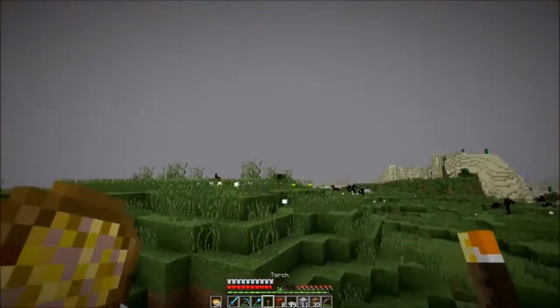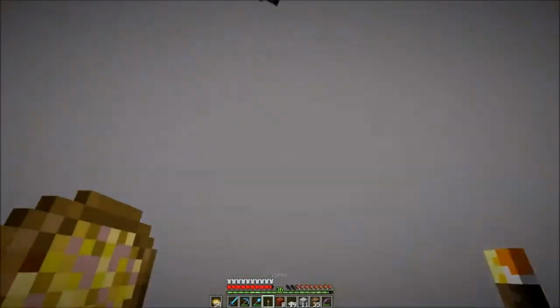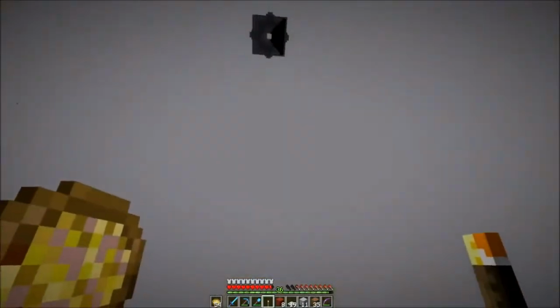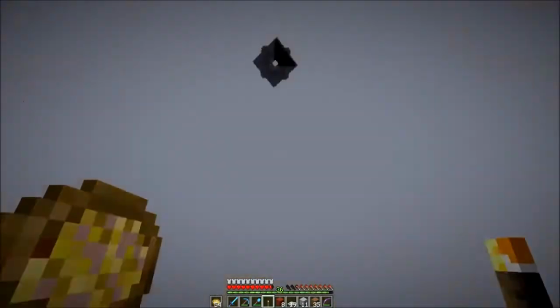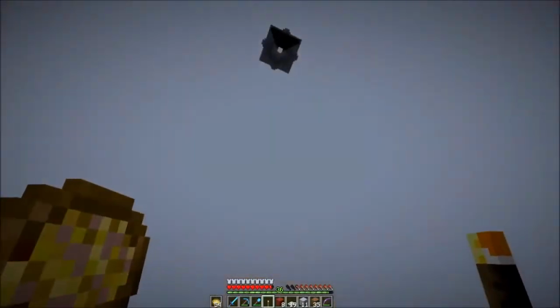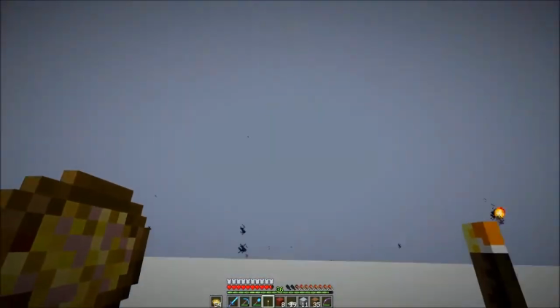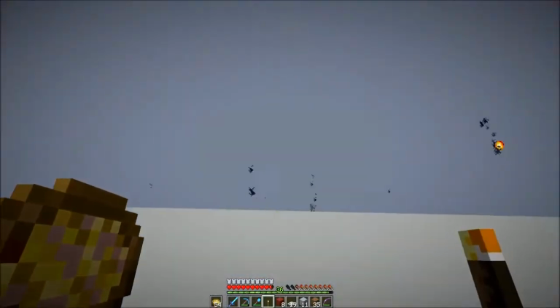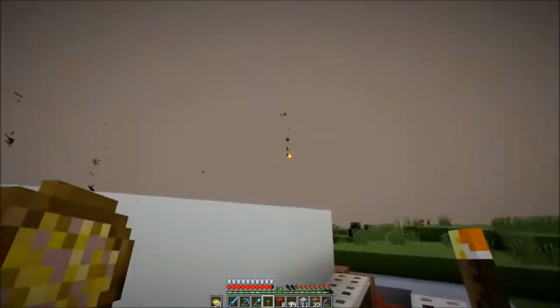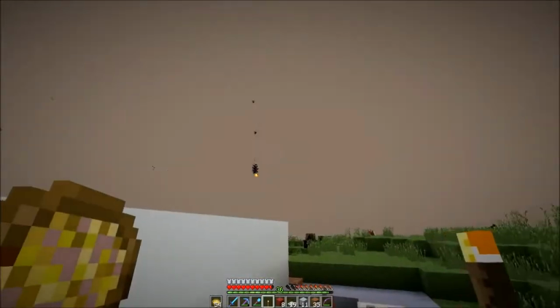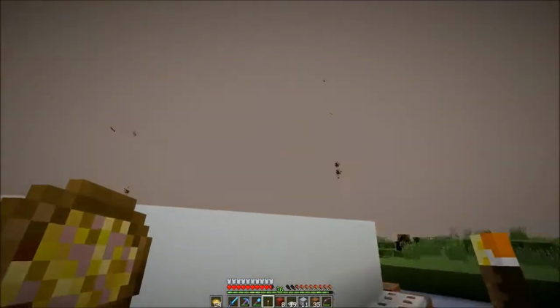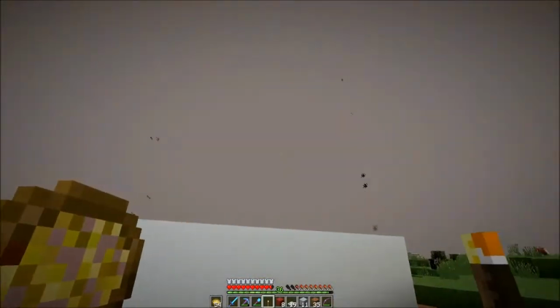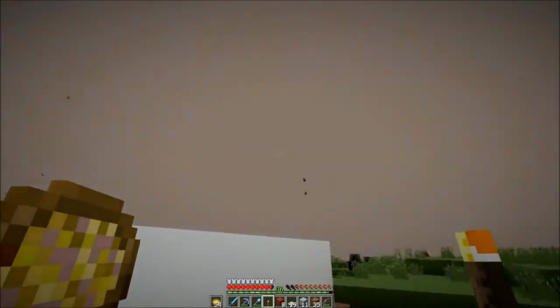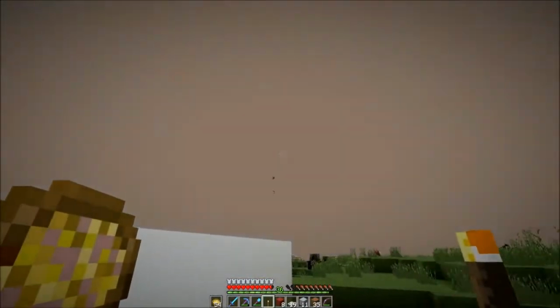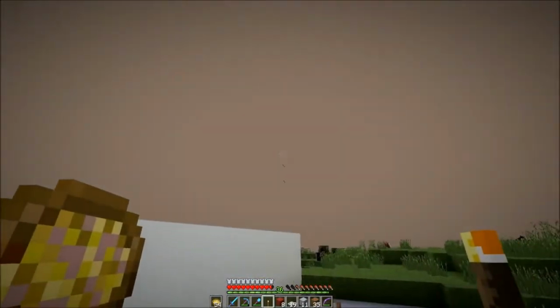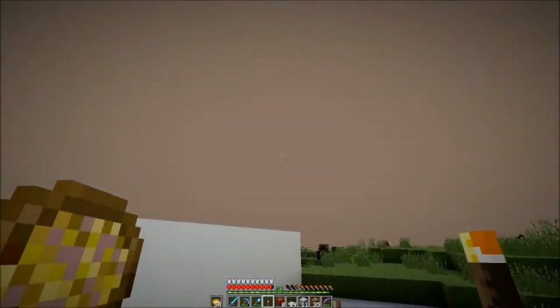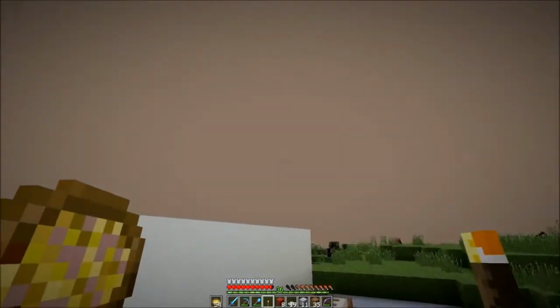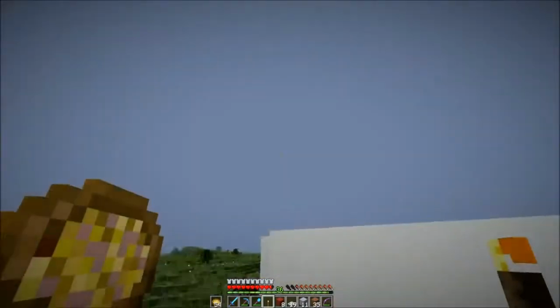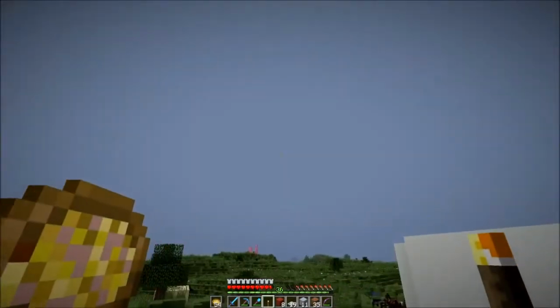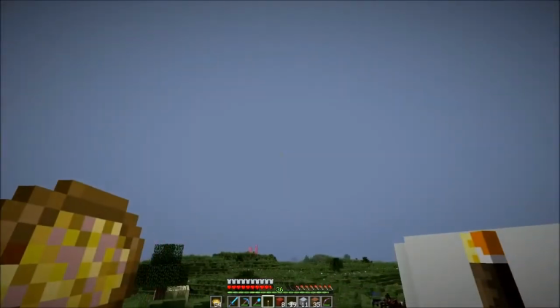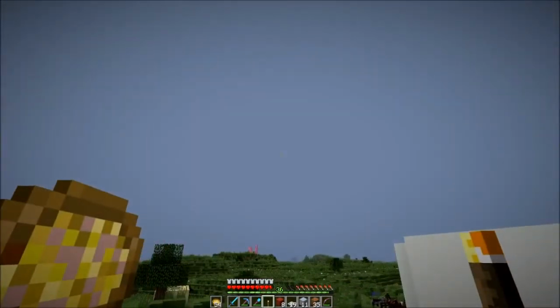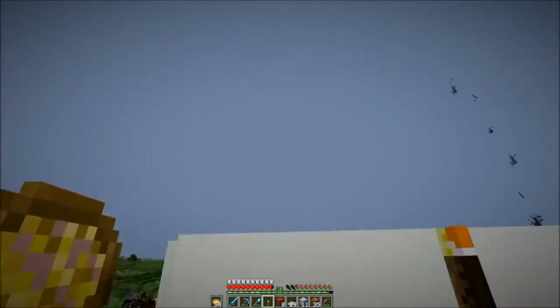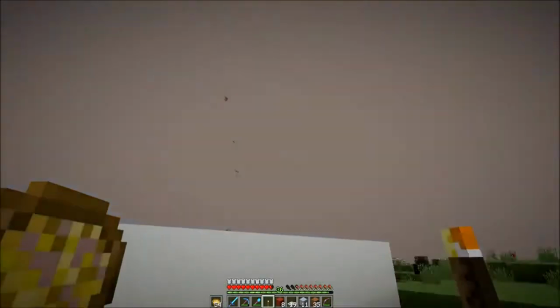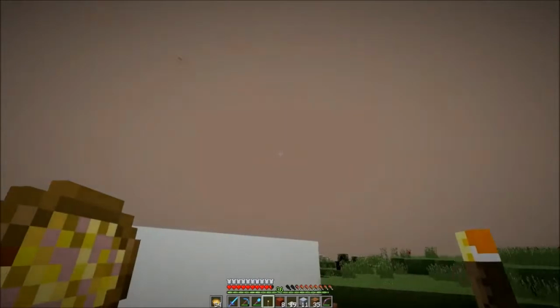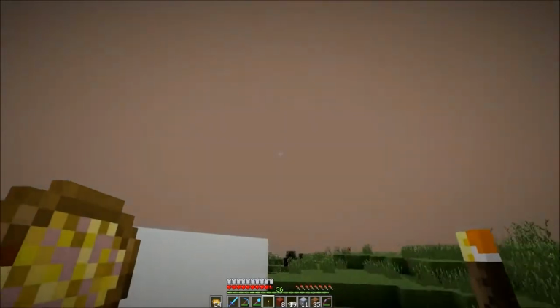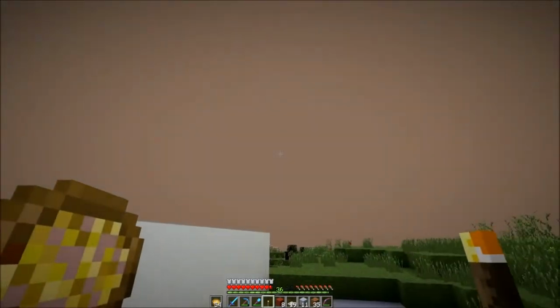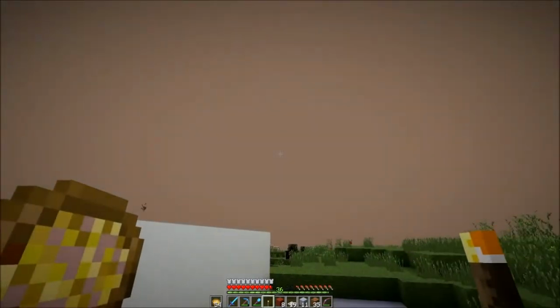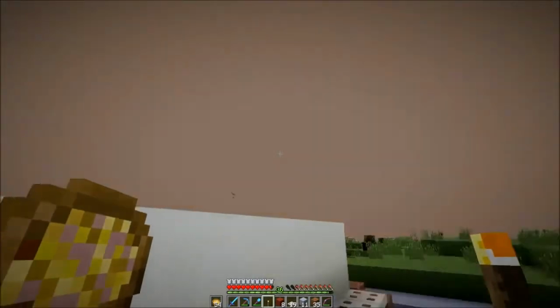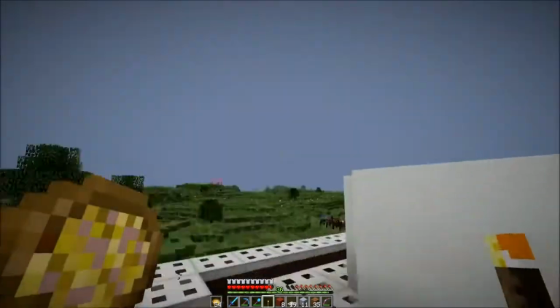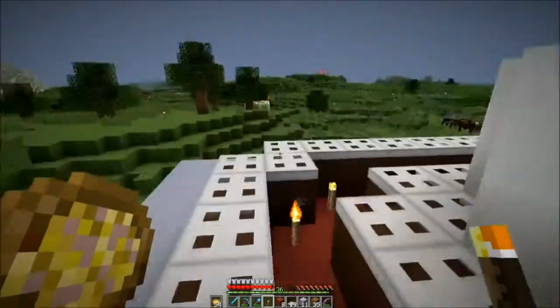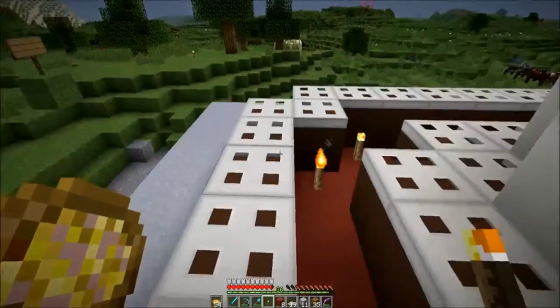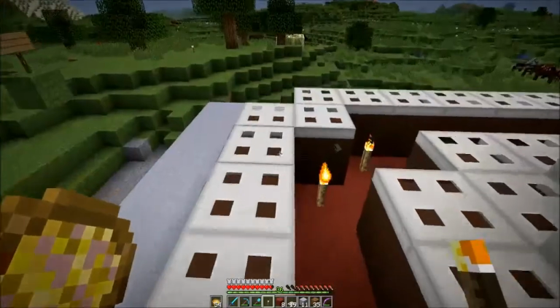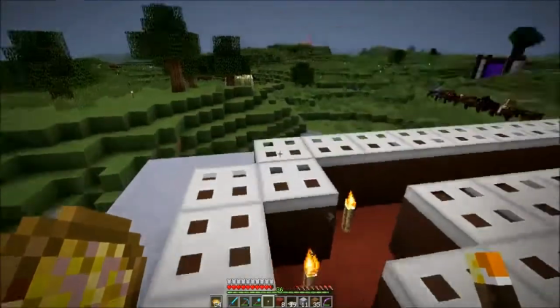Another thing I had an idea for is doing magma blocks, so I might test that out as well just to see how it turns out. But for right now, I think it's pretty good with the torches and the red. Oh, that's some weird lighting — it's yellow there. It's like a storm is coming. A sandstorm.